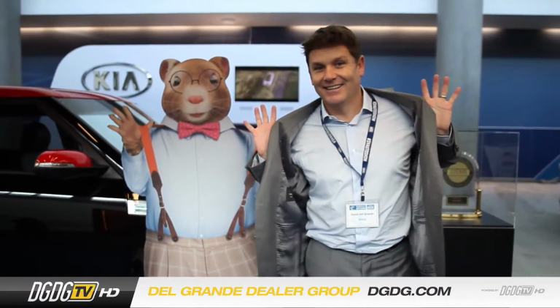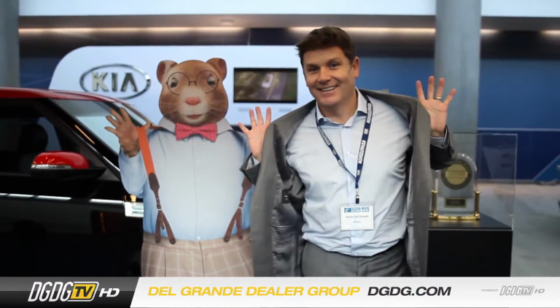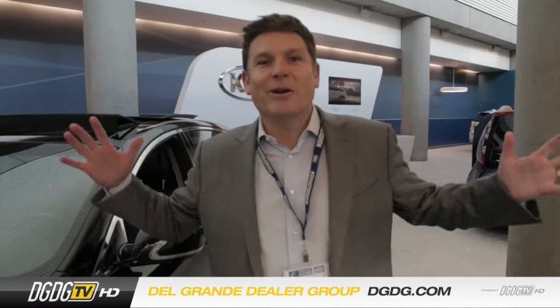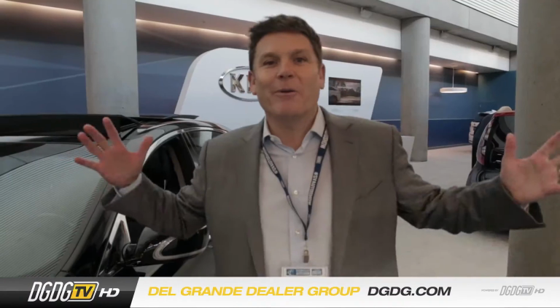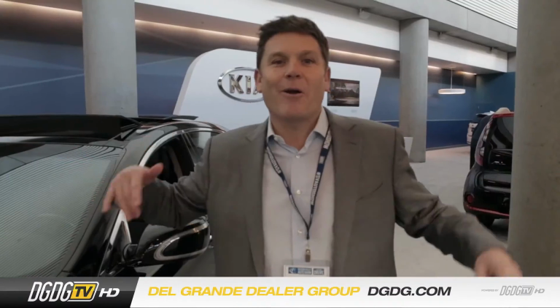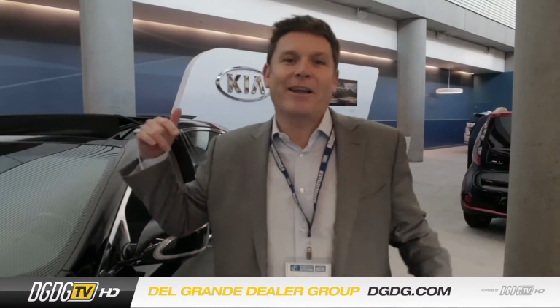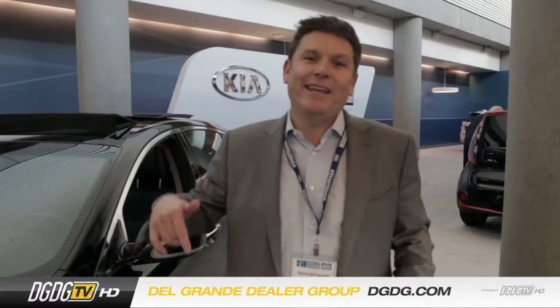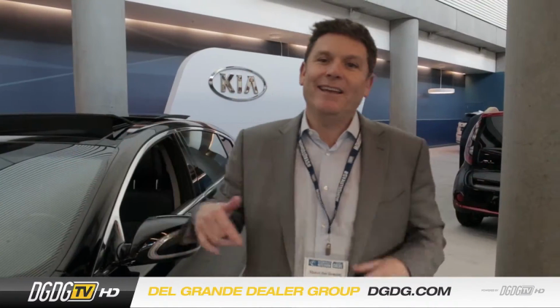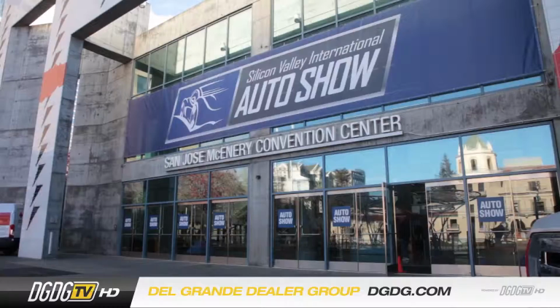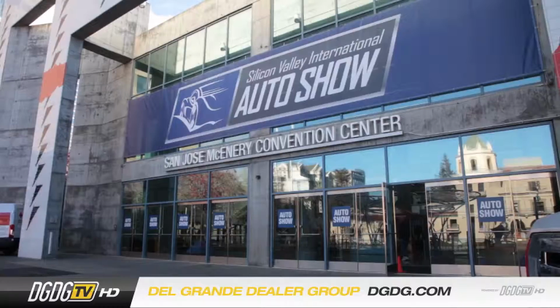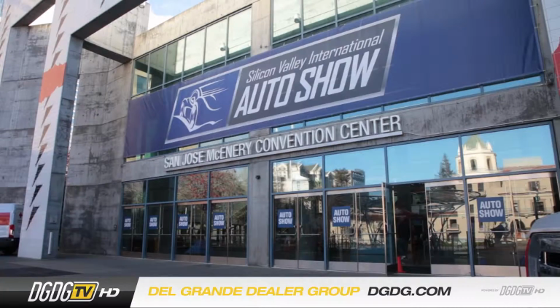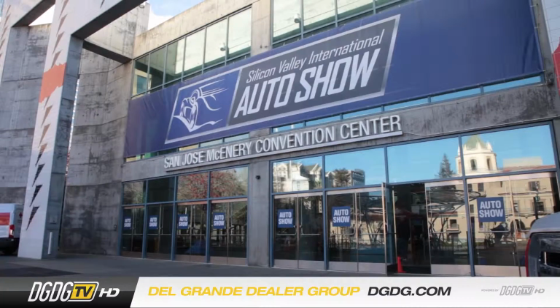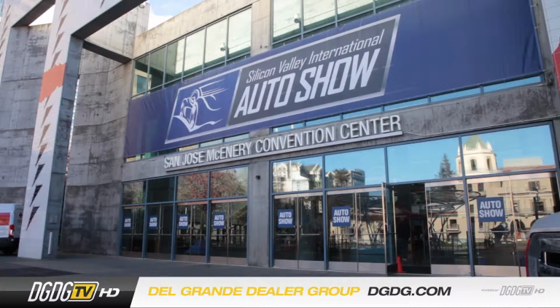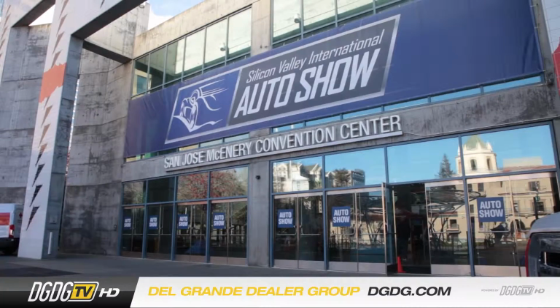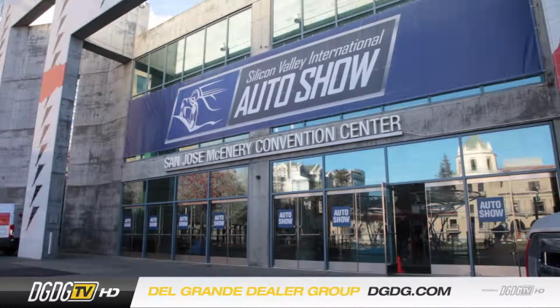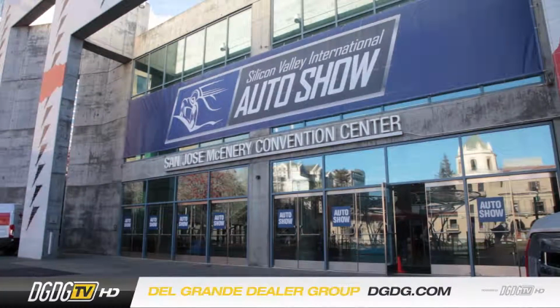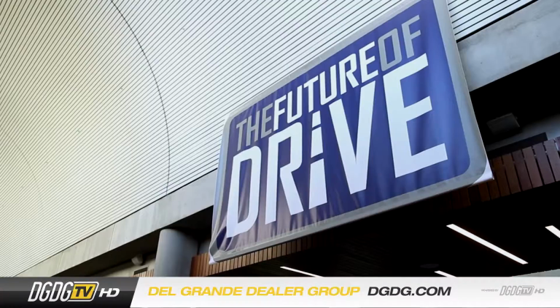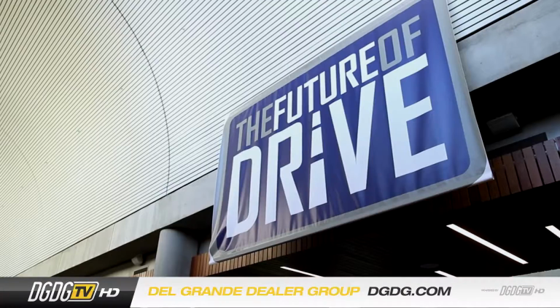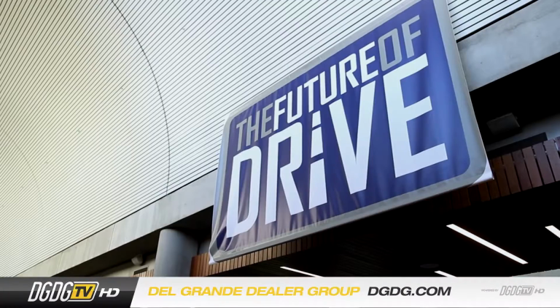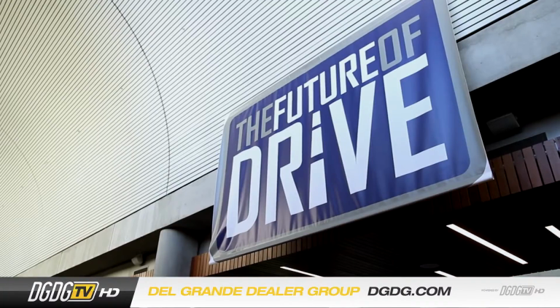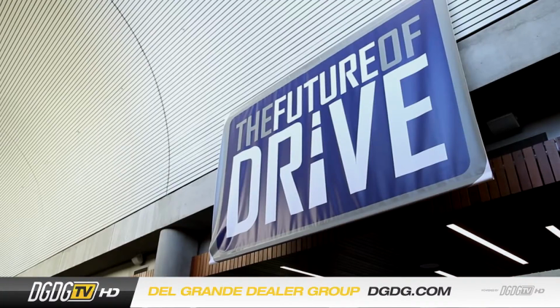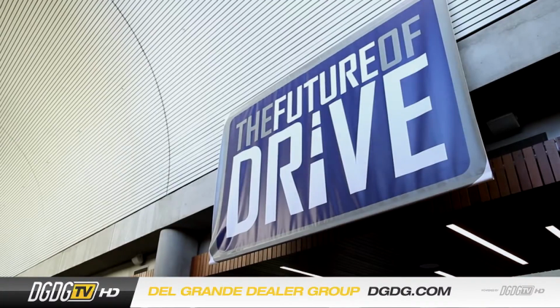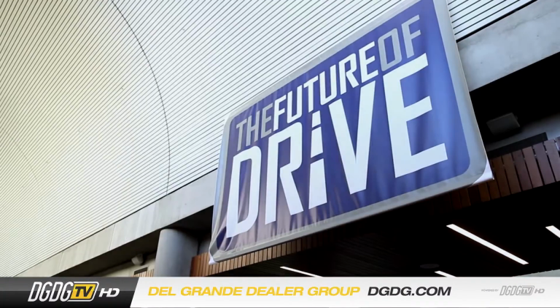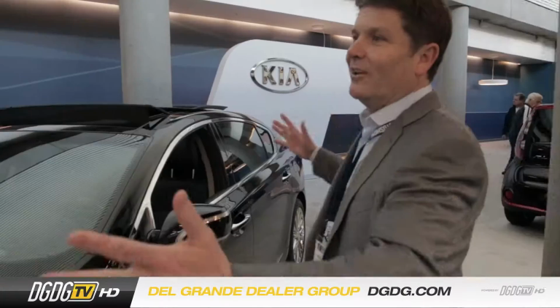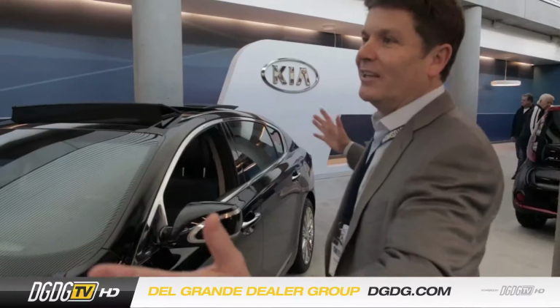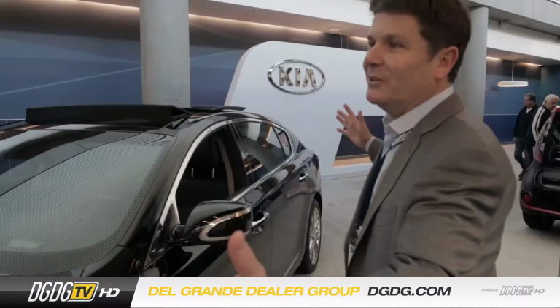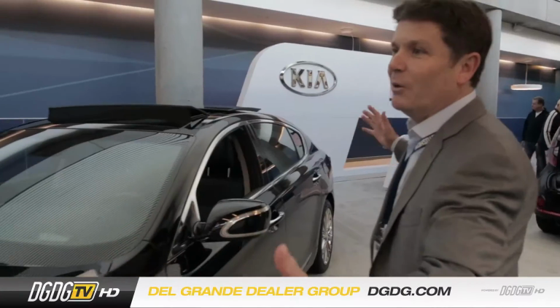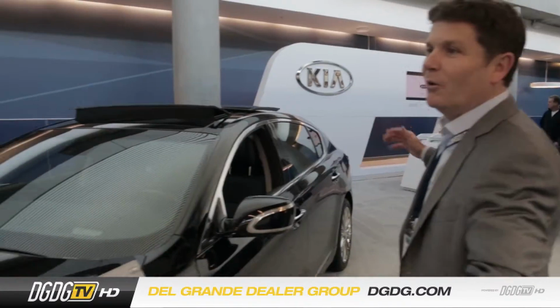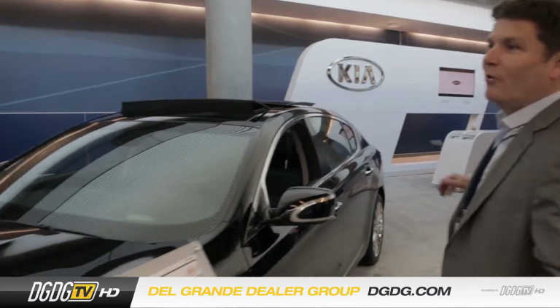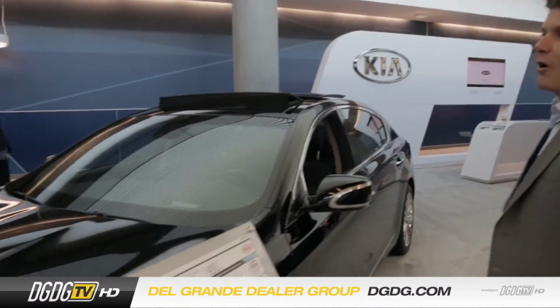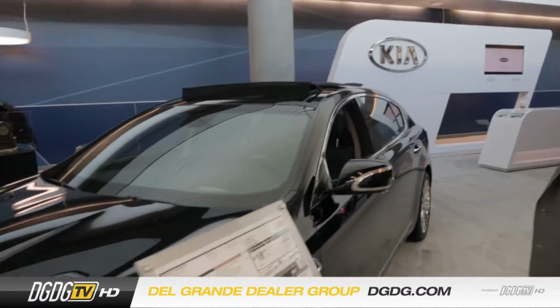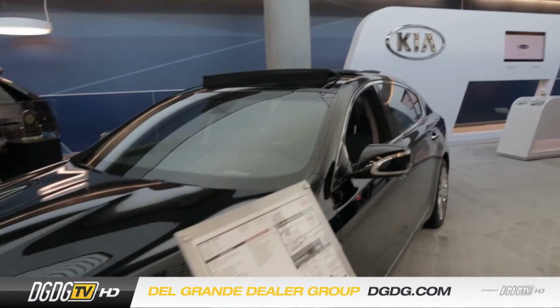So here we are at Kia, Silicon Valley Auto Show 2016. Look at these beautiful cars.